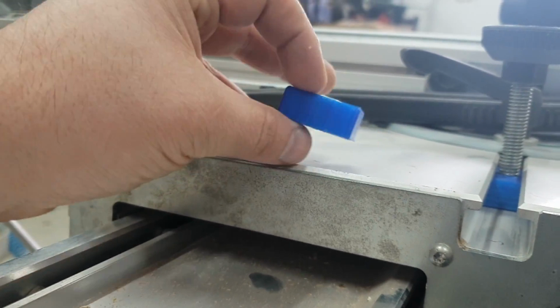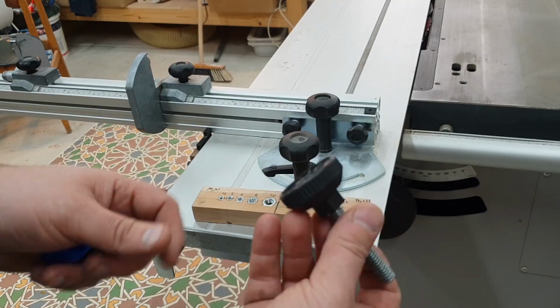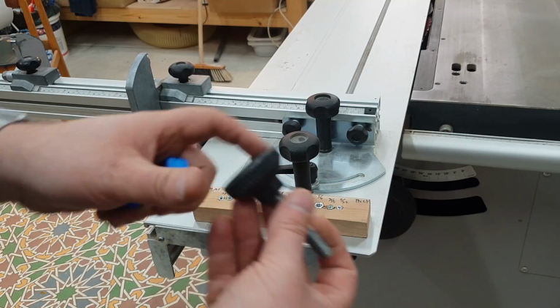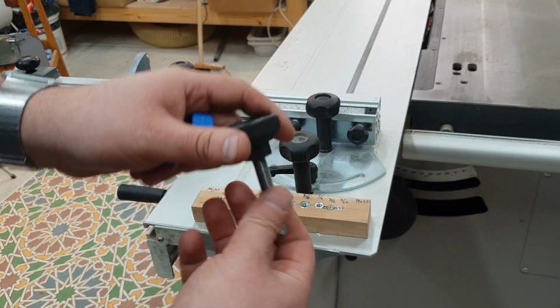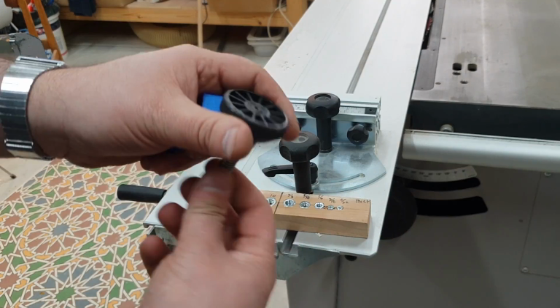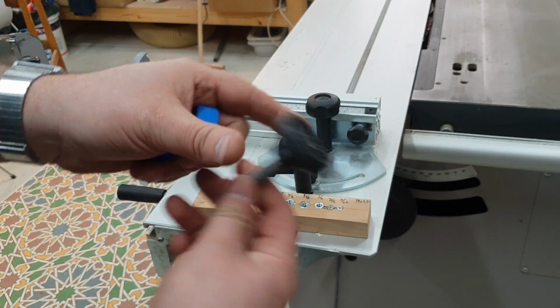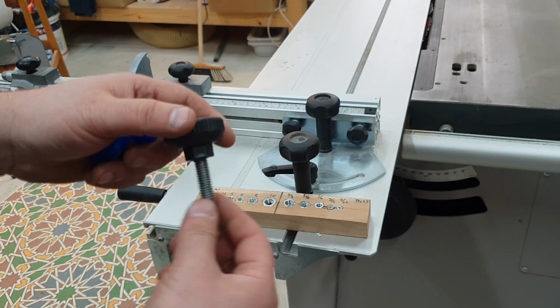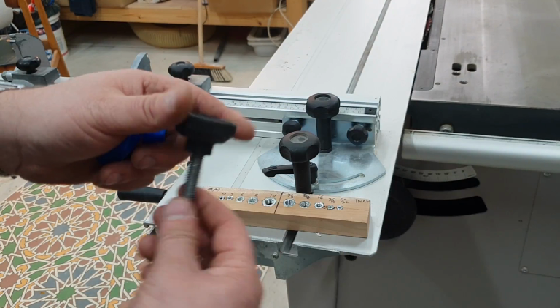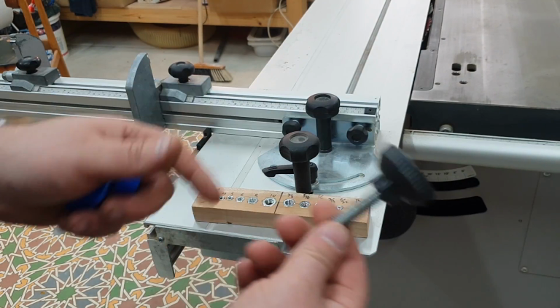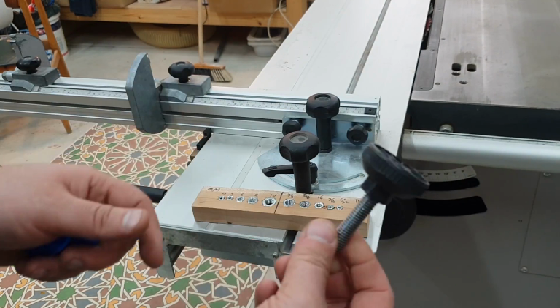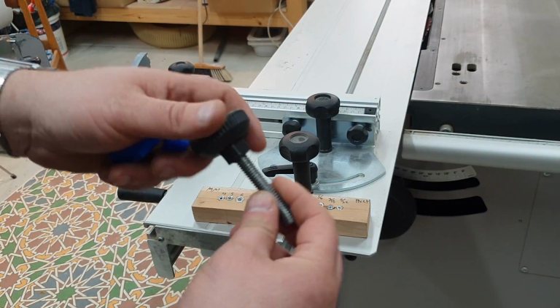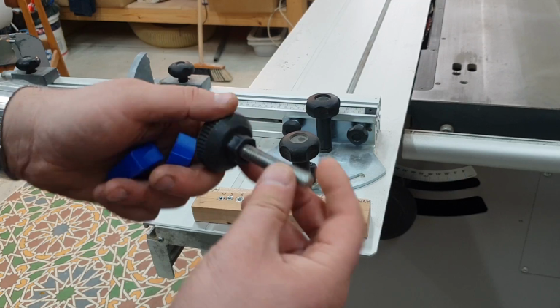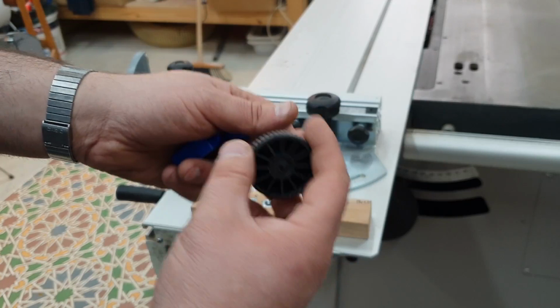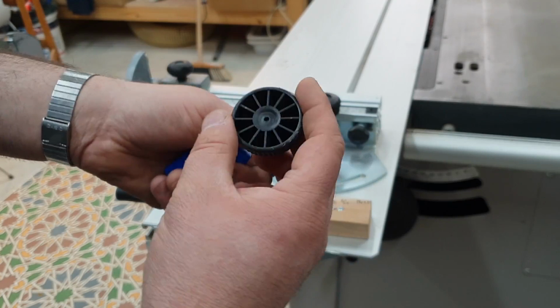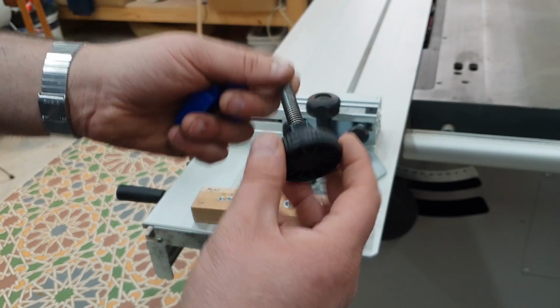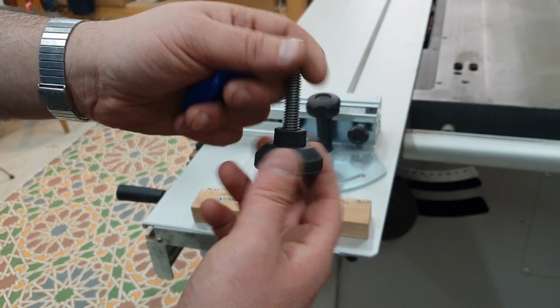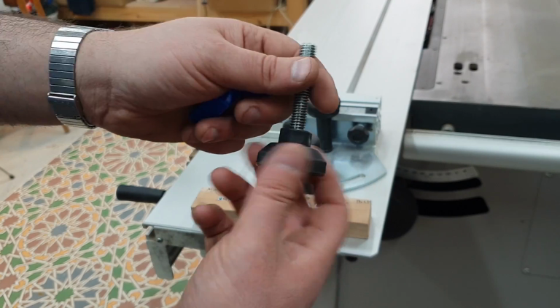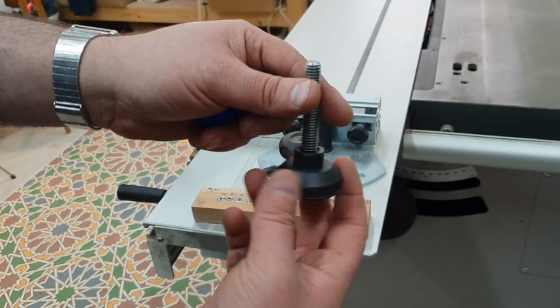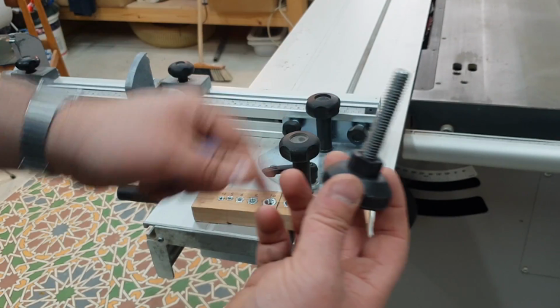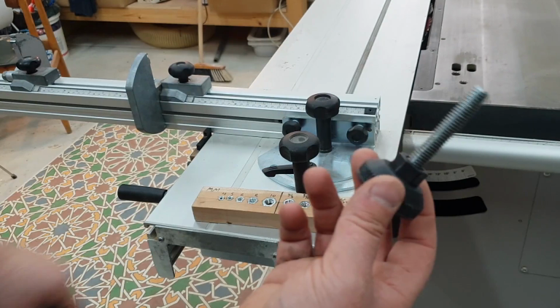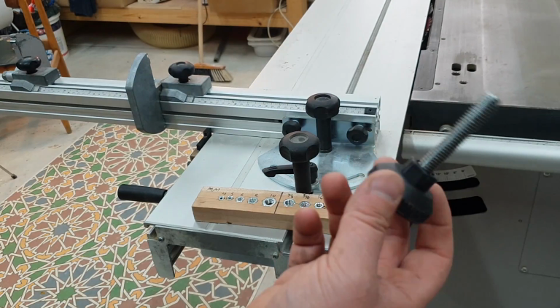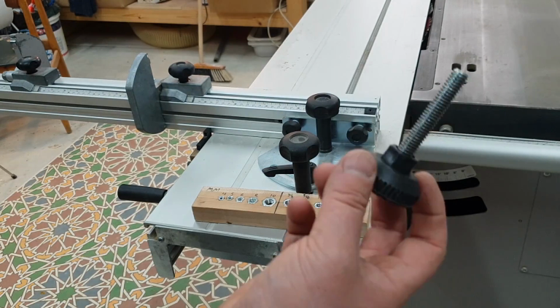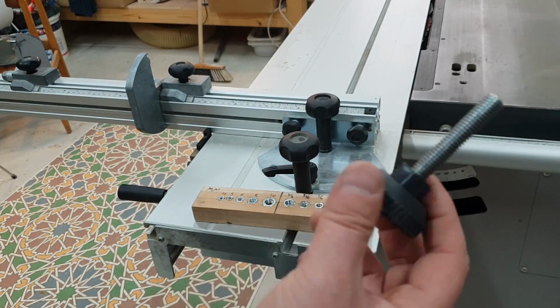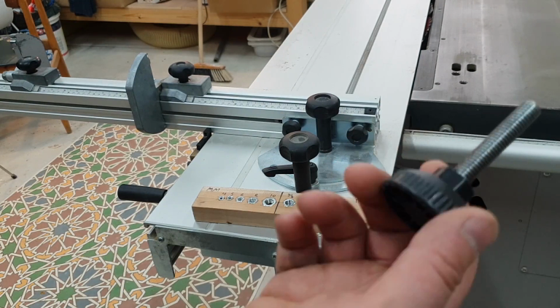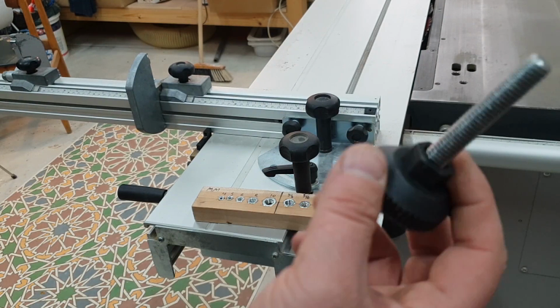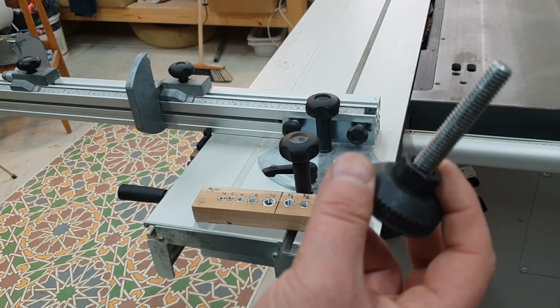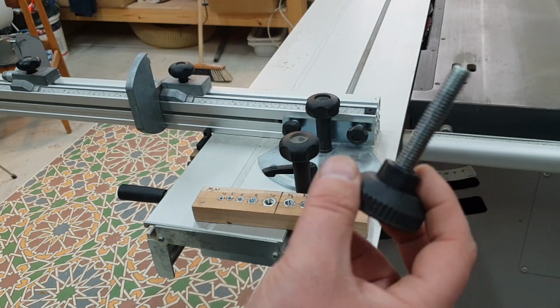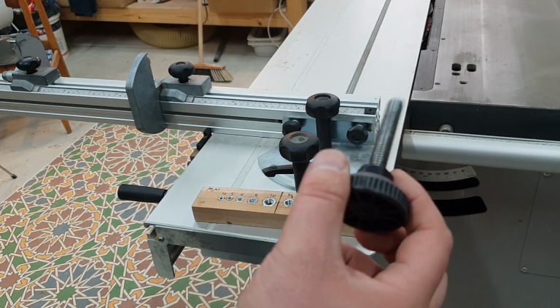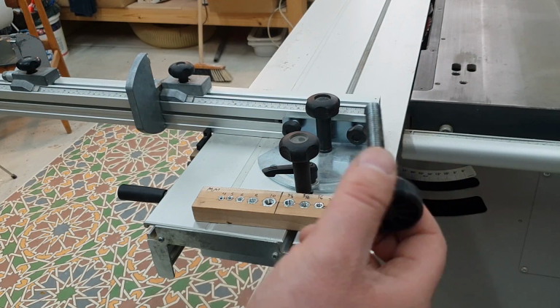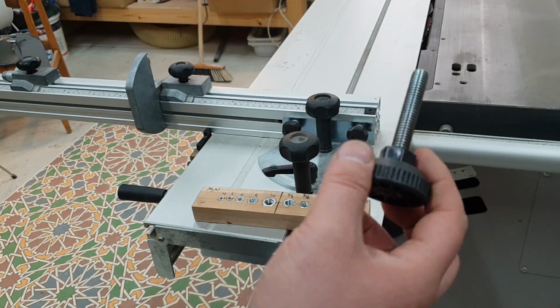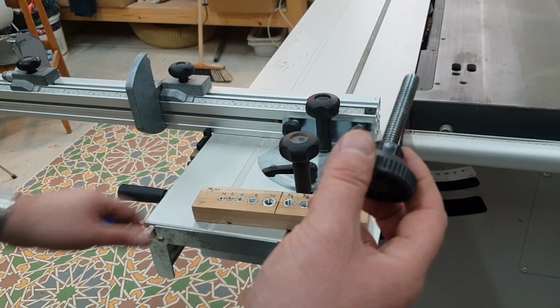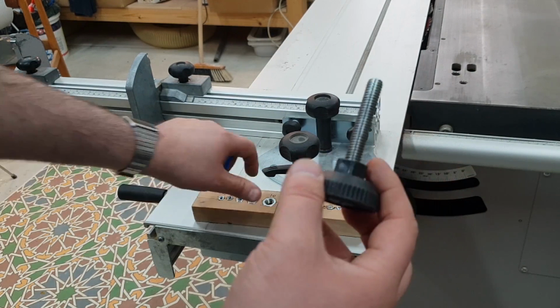You can find this in every hardware store. It's used for leveling all kinds of cabinets, chairs, any kind of furniture.